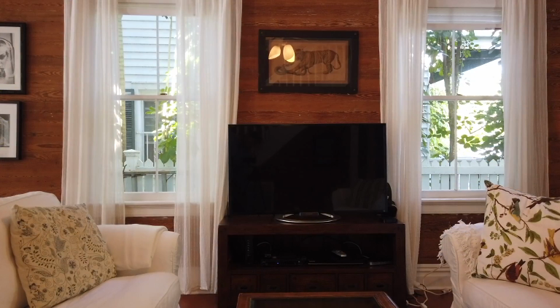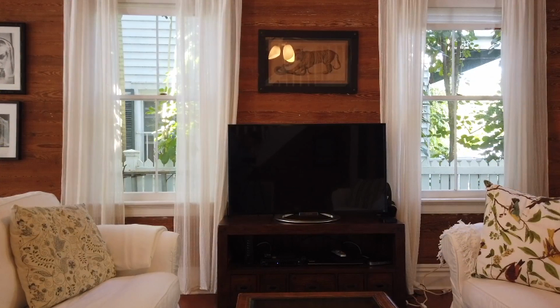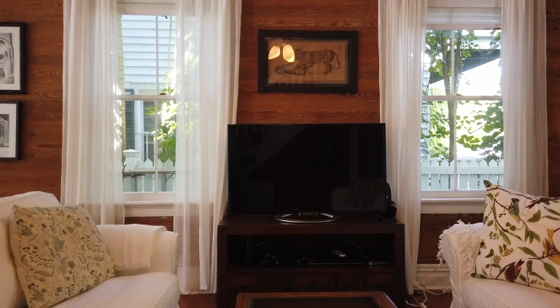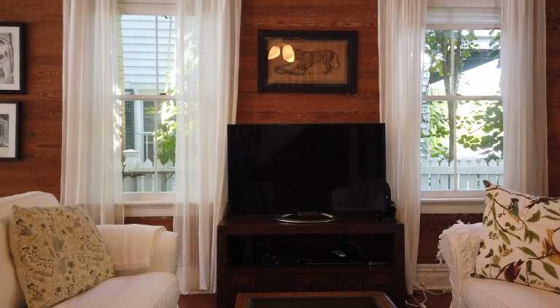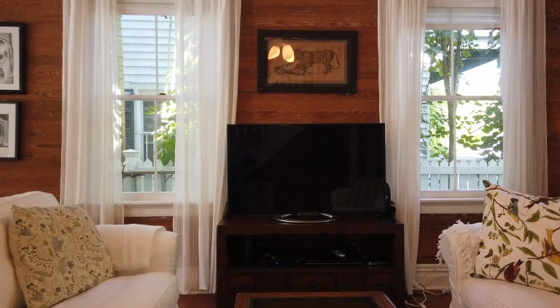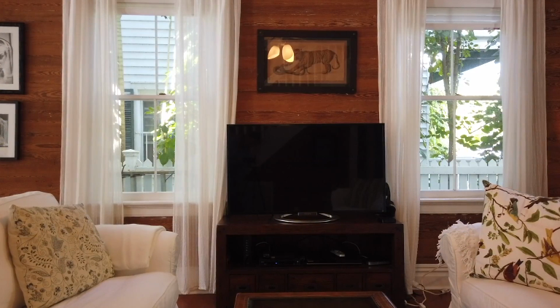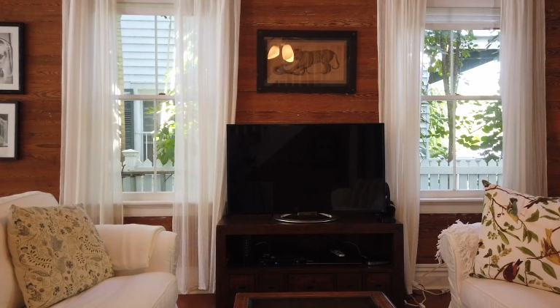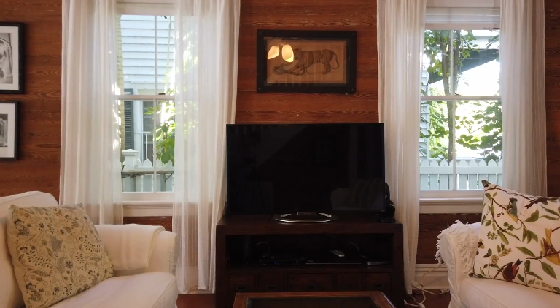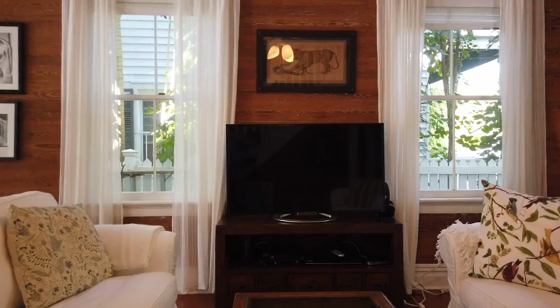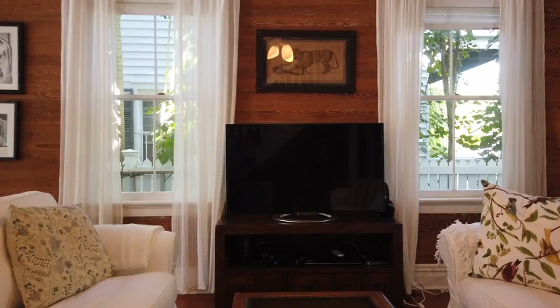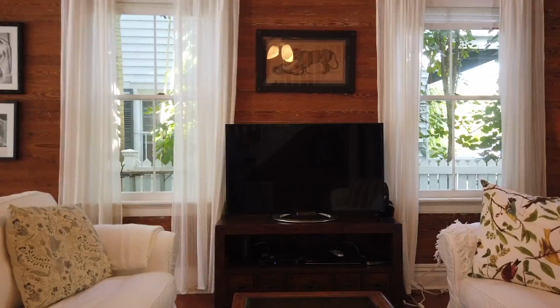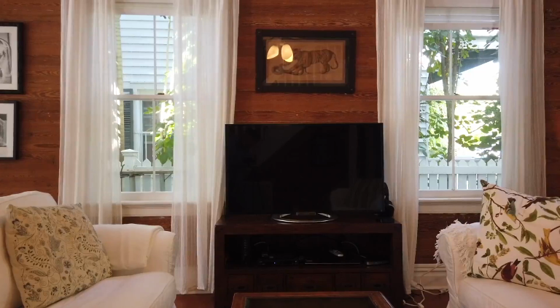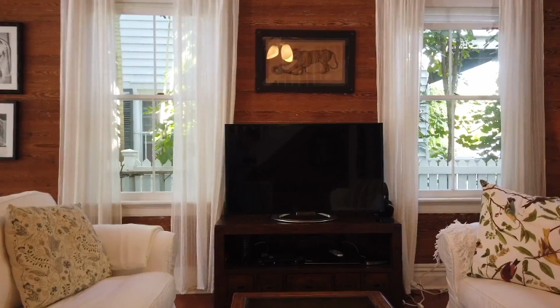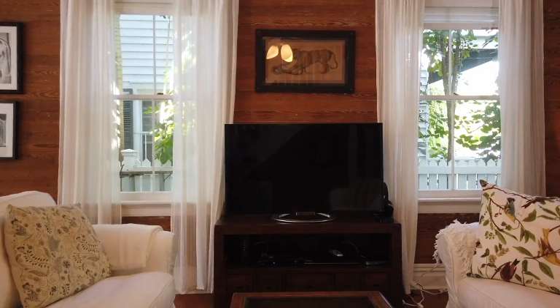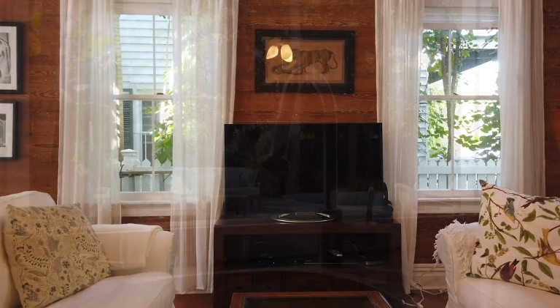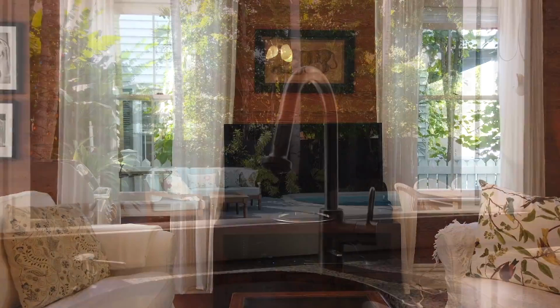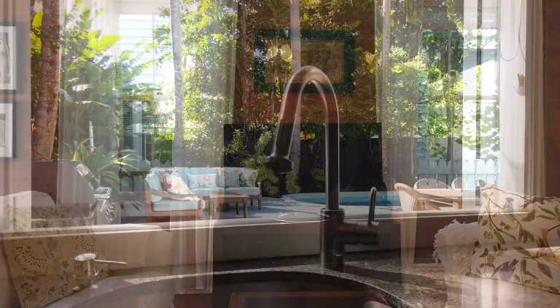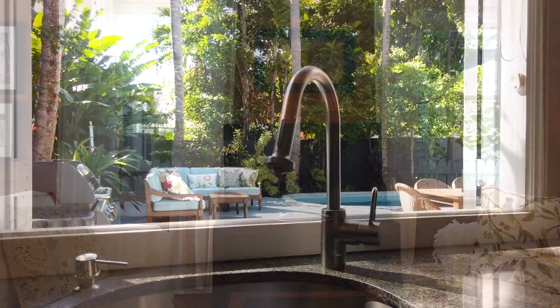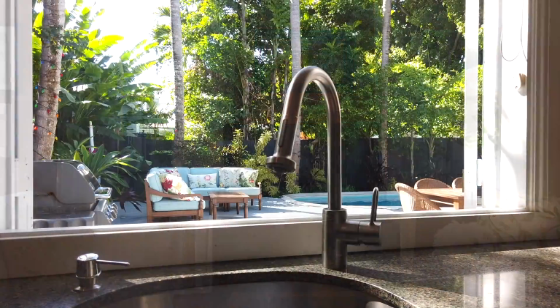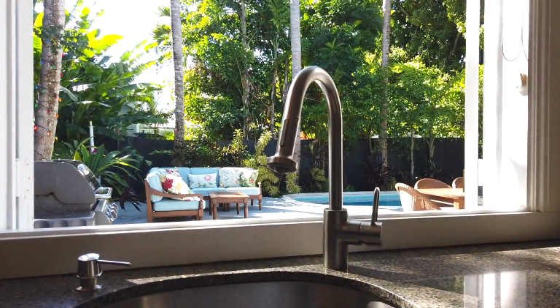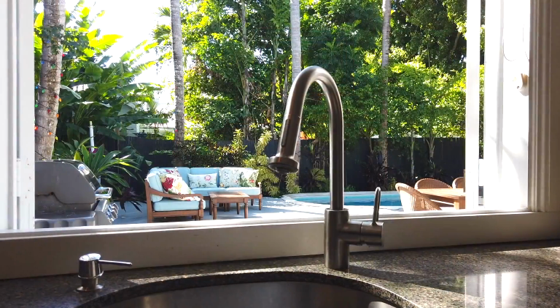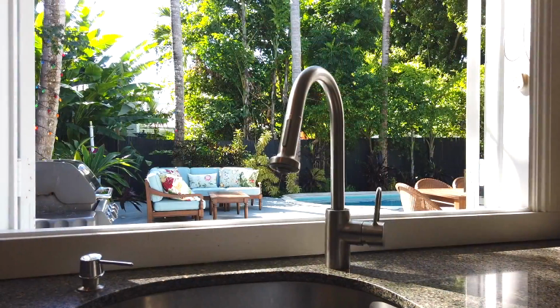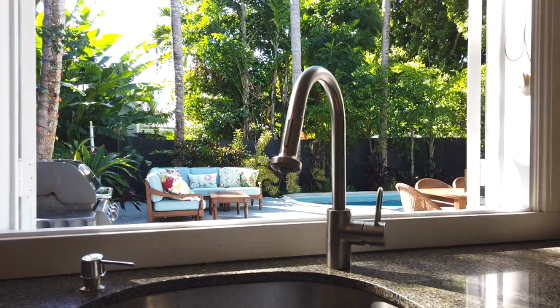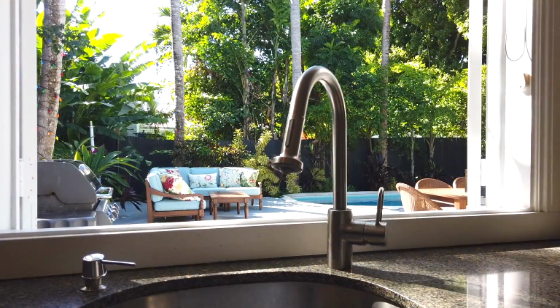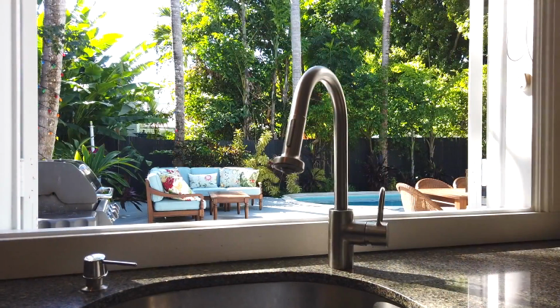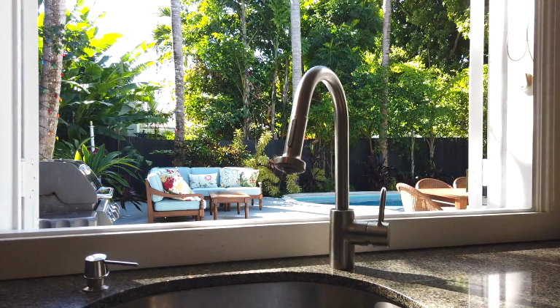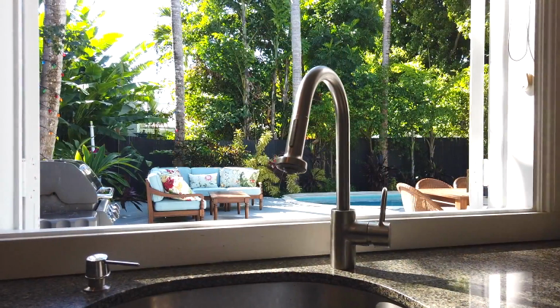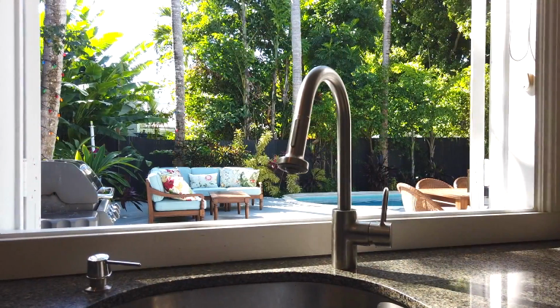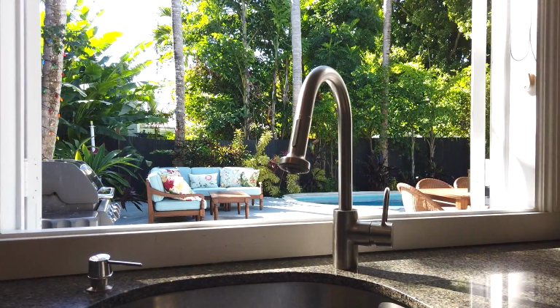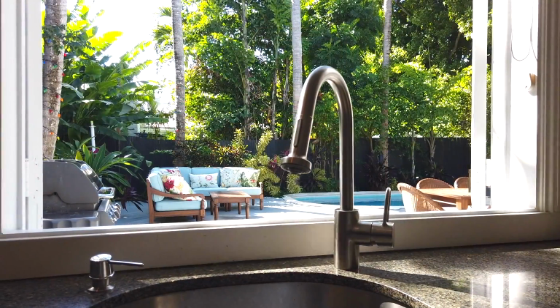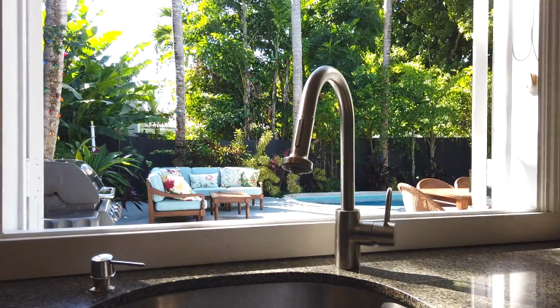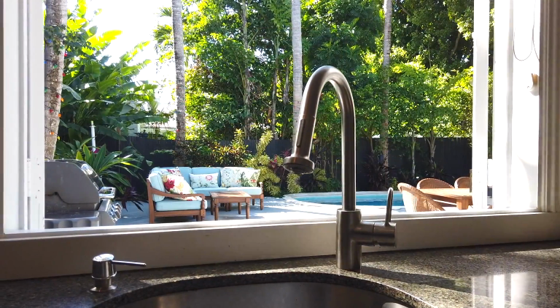The property also features off-street parking and a finished garage with architect's plans for converting it into a fourth bedroom.